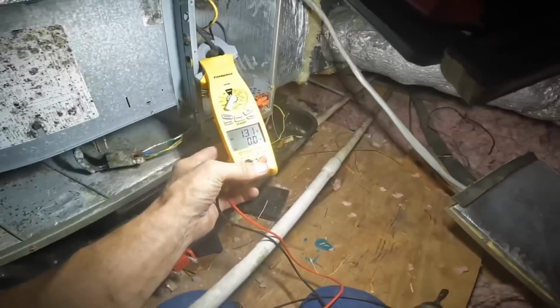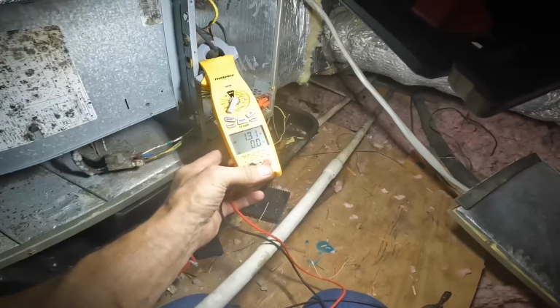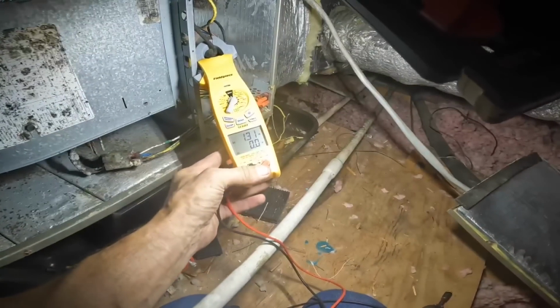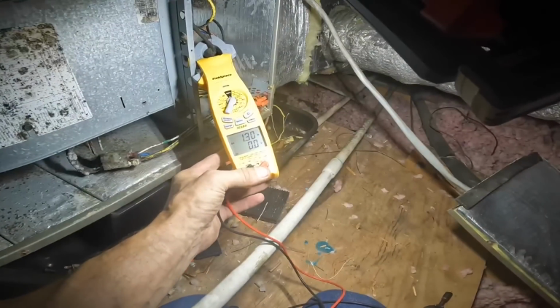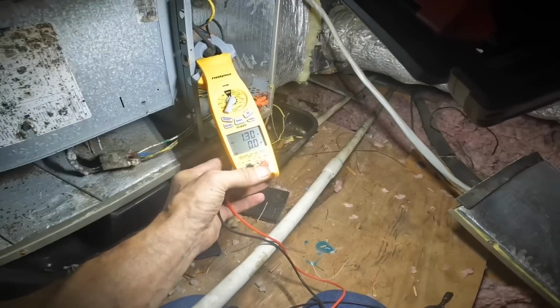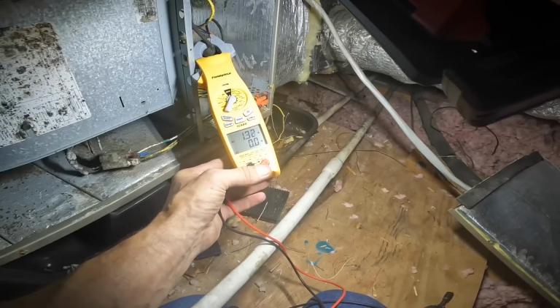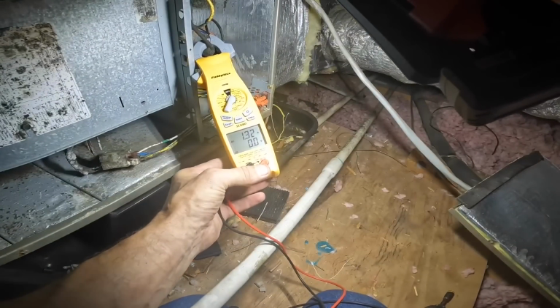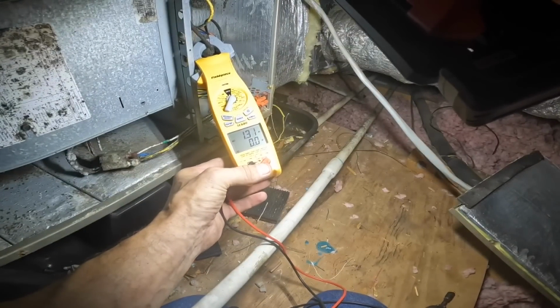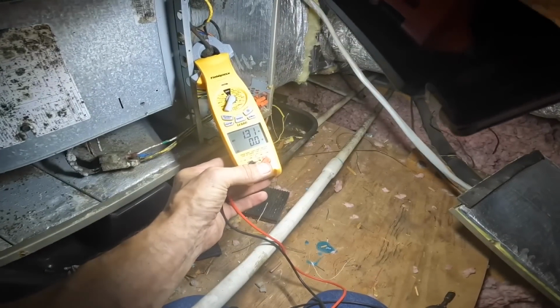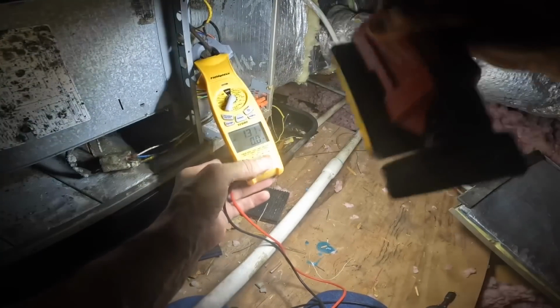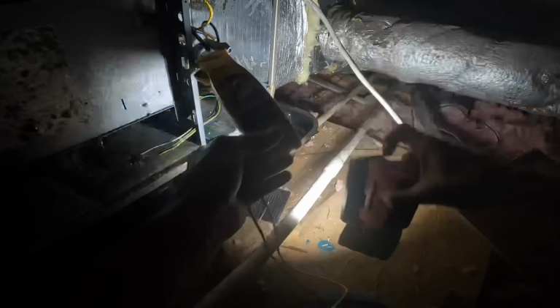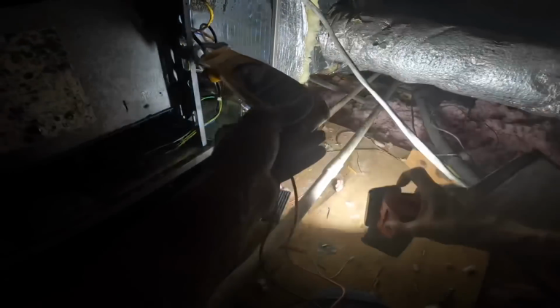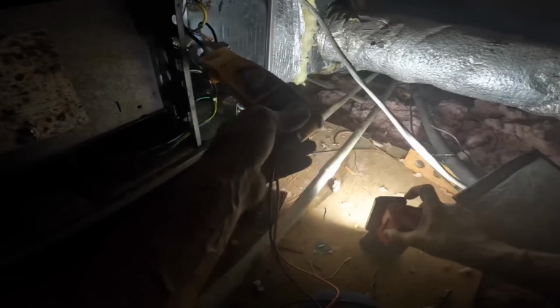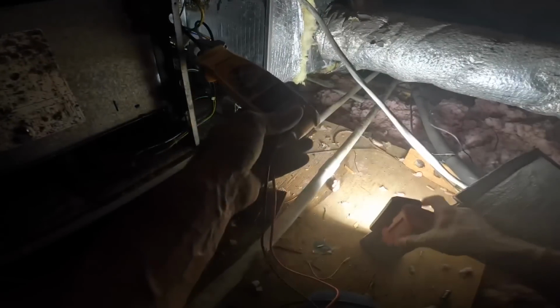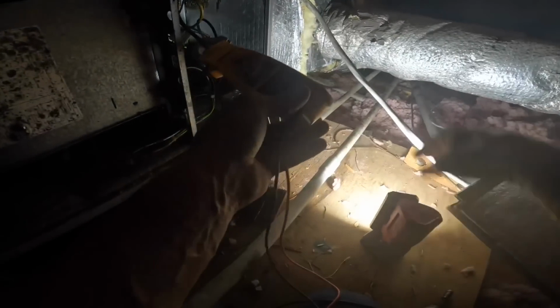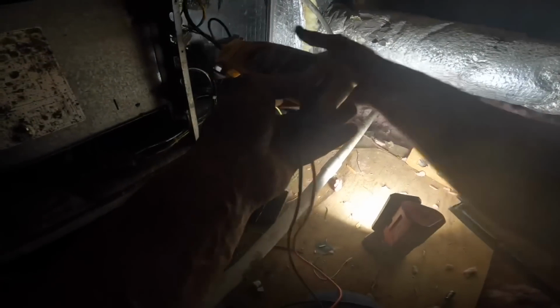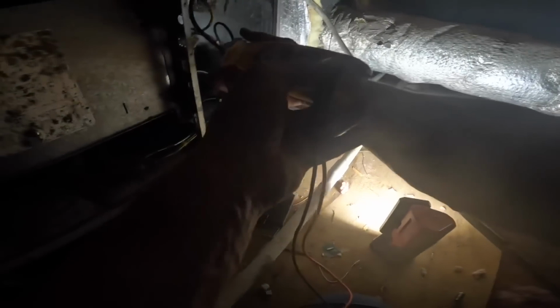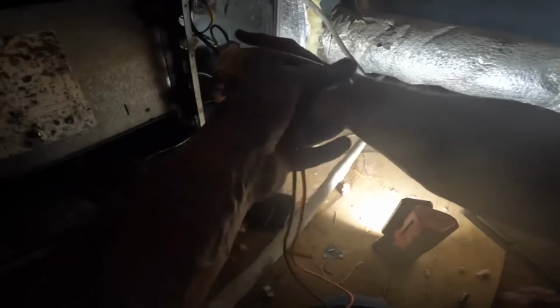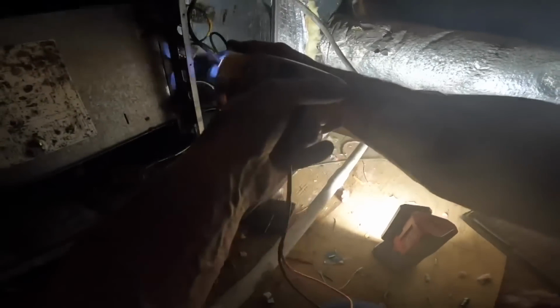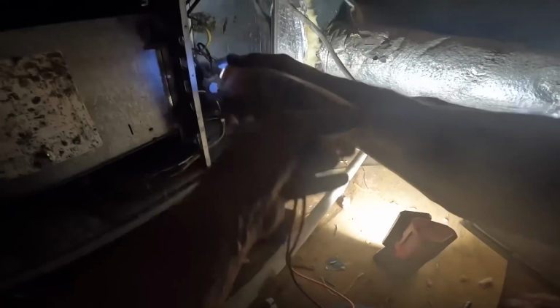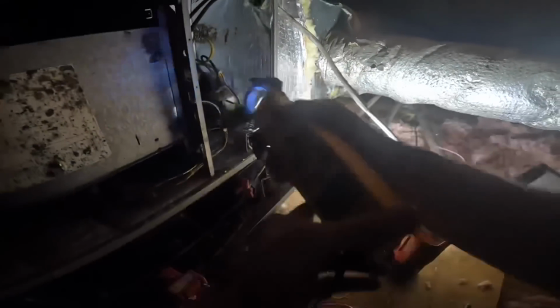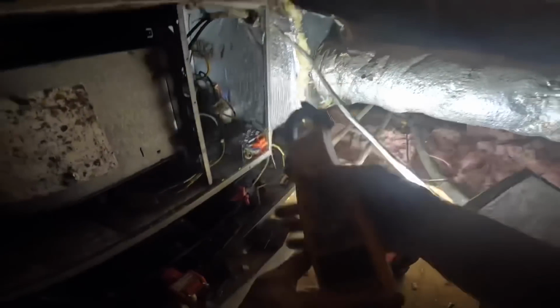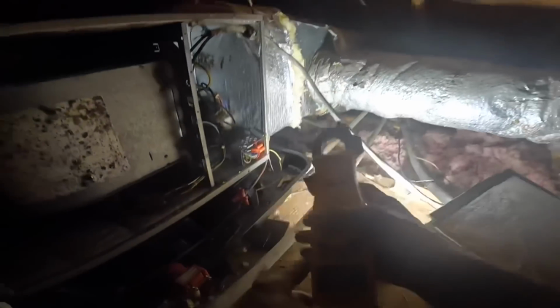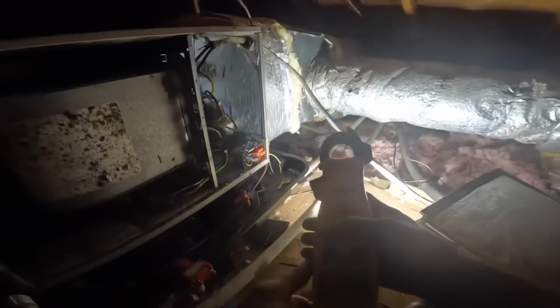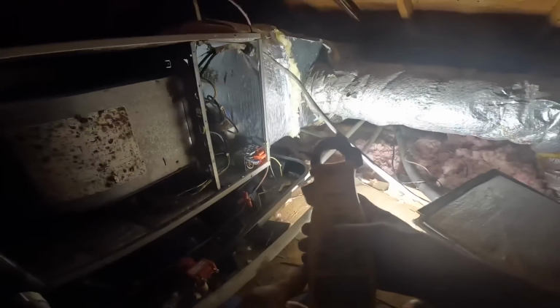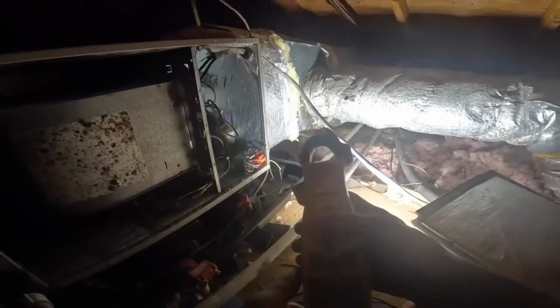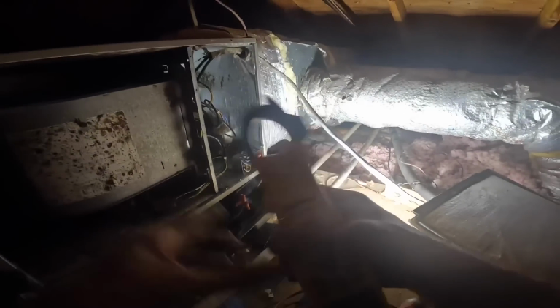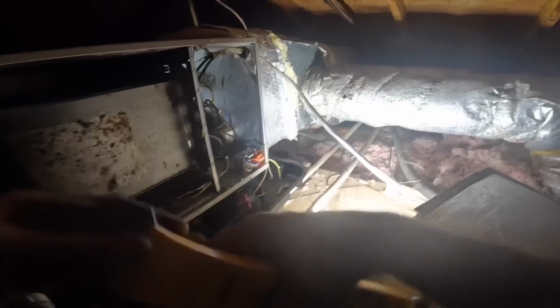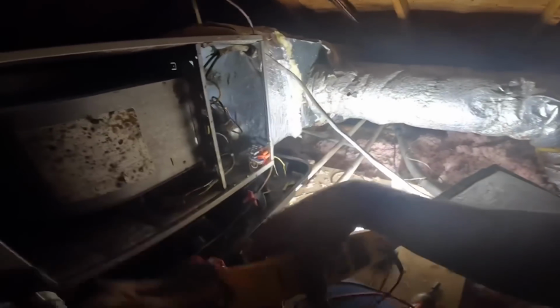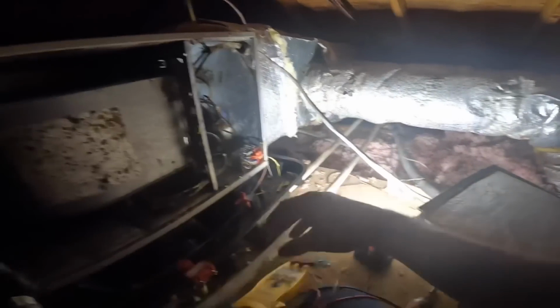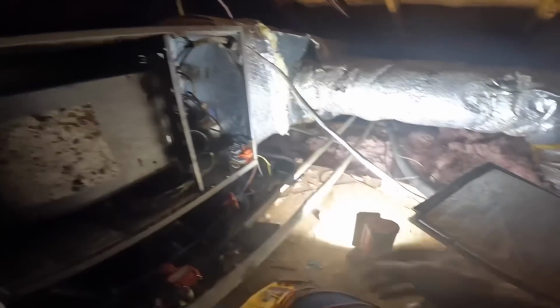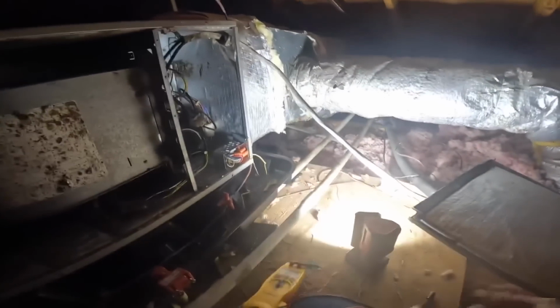I've only got 1.3 amps, so no heat strip stuck on.